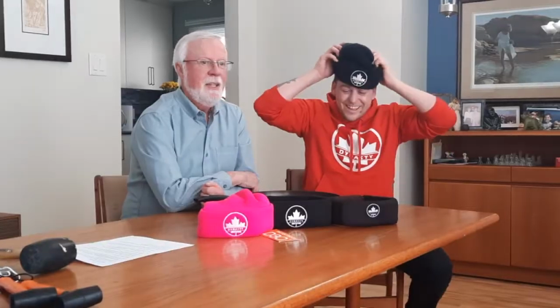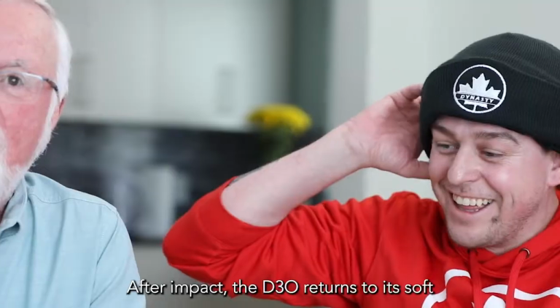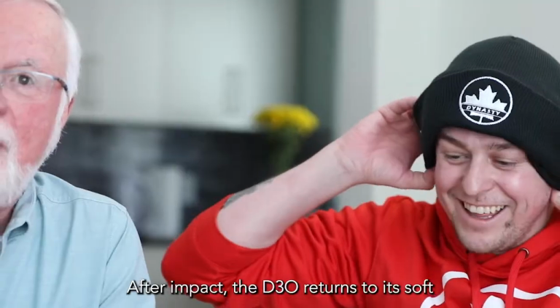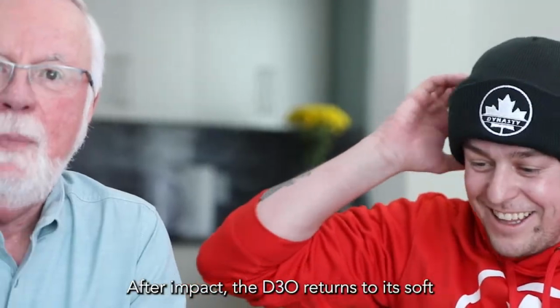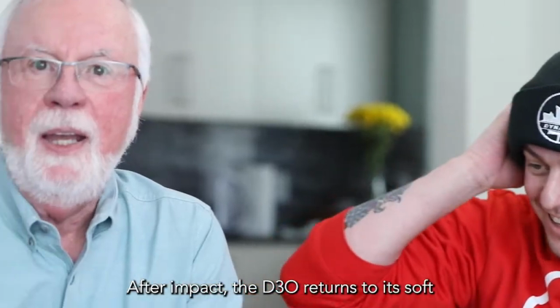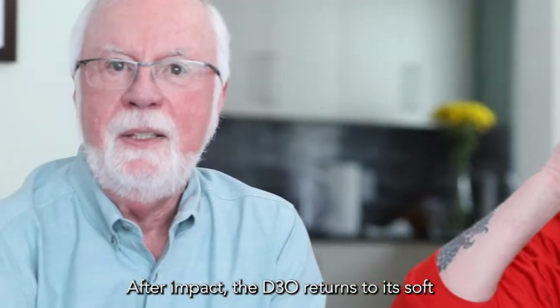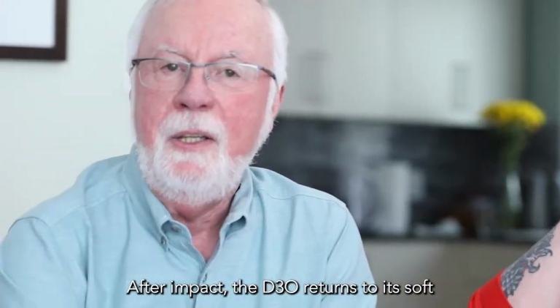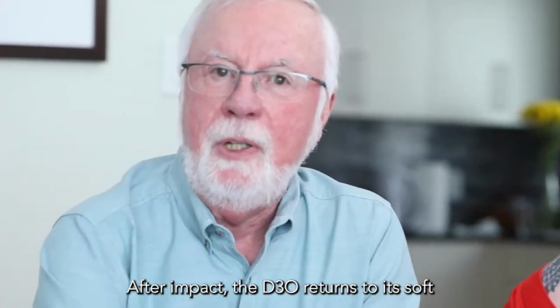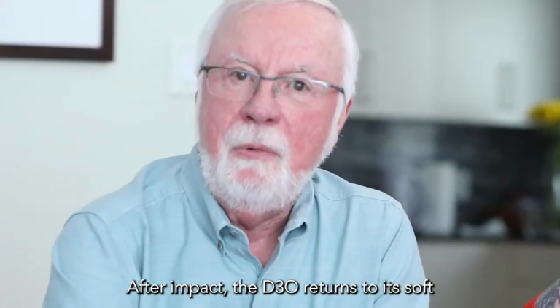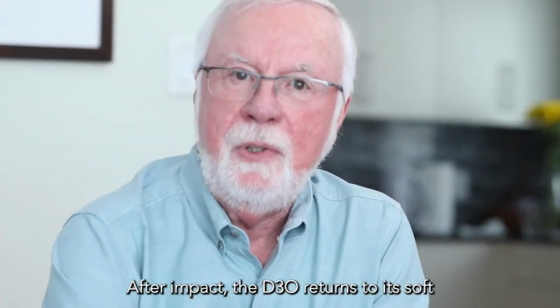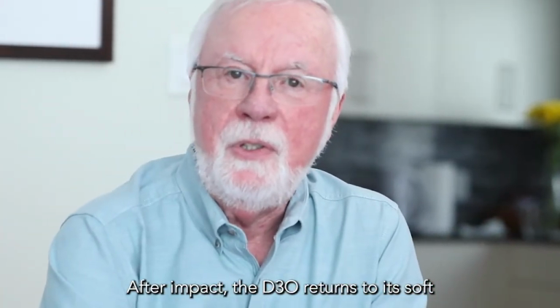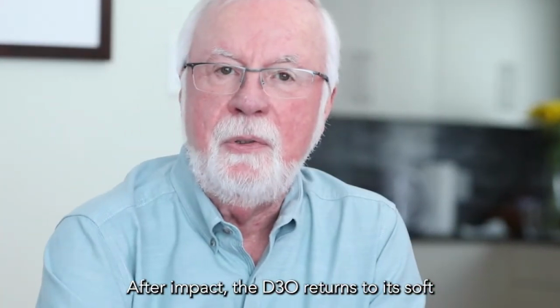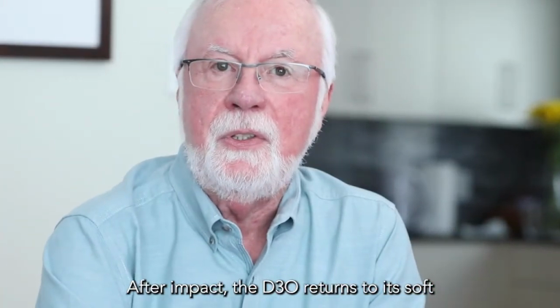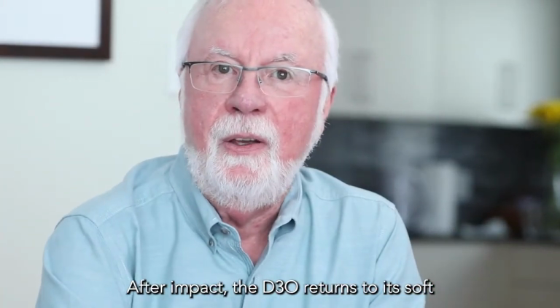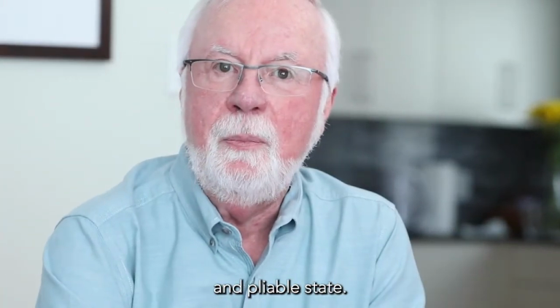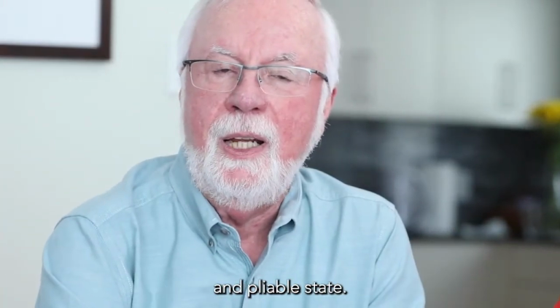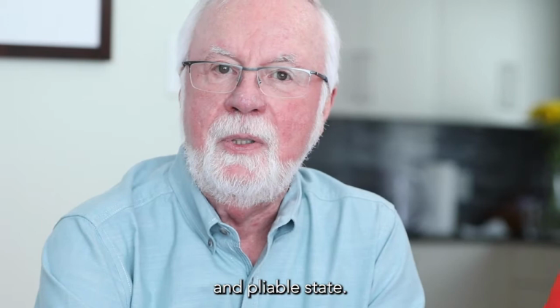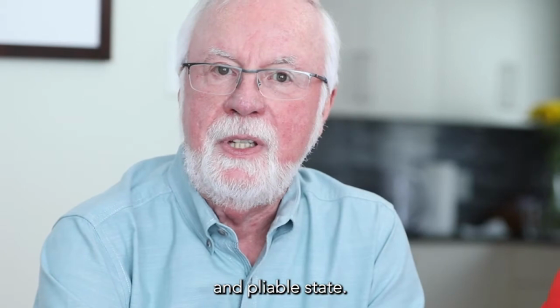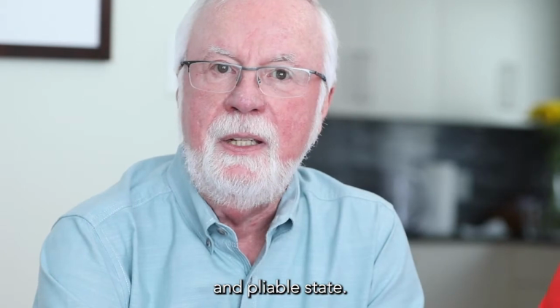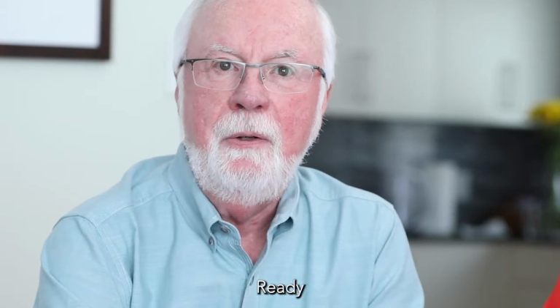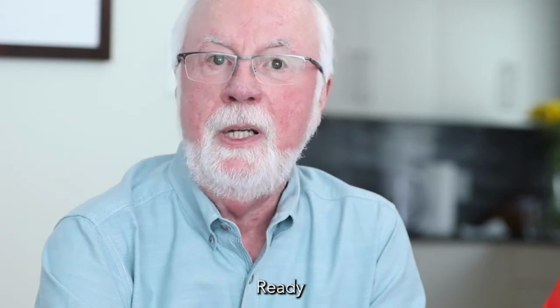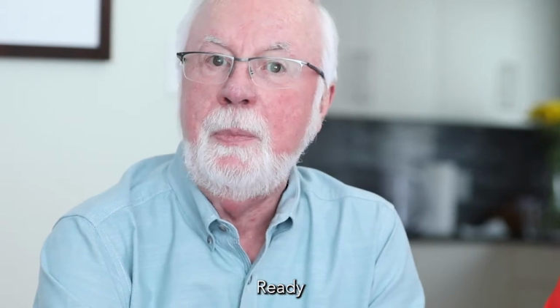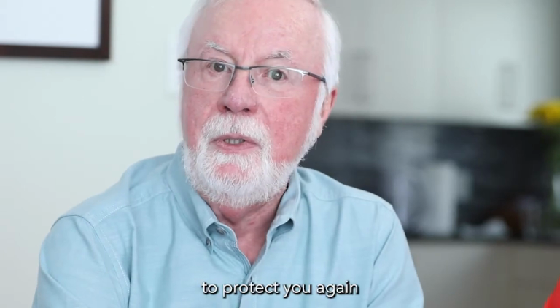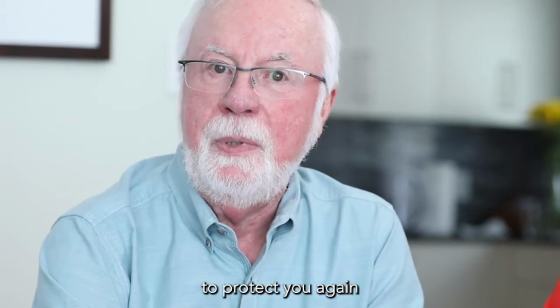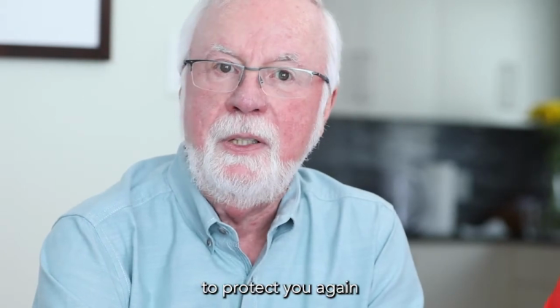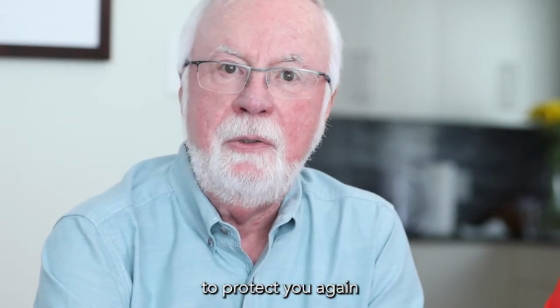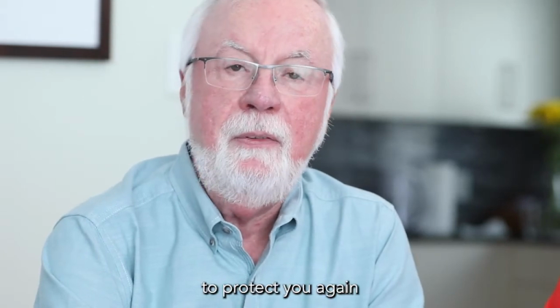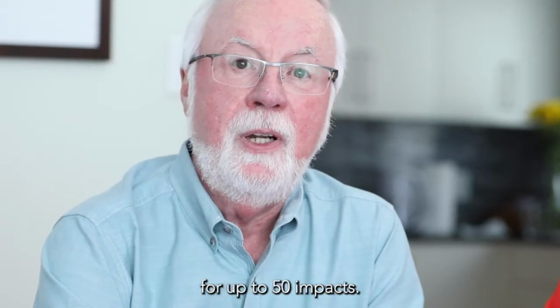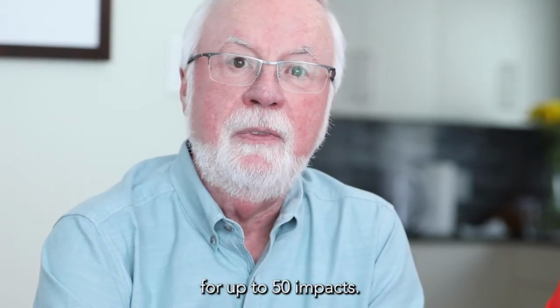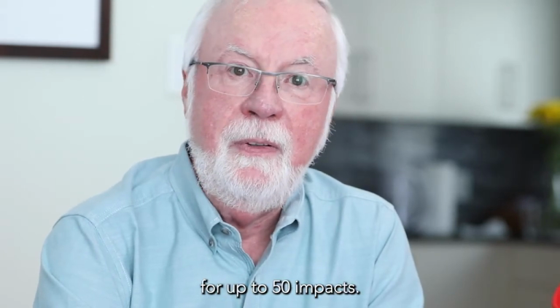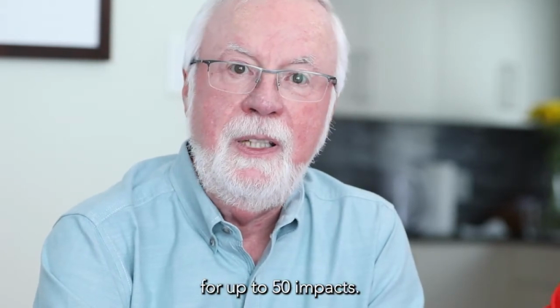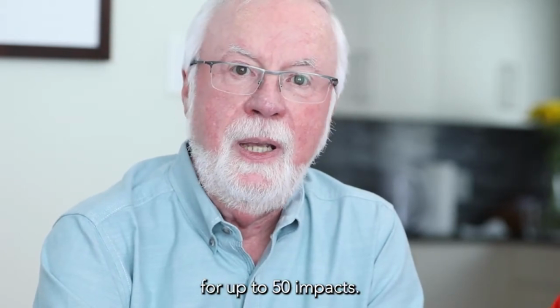After impact, the D3O returns to its soft and pliable state, ready to protect you again for up to 50 impacts.